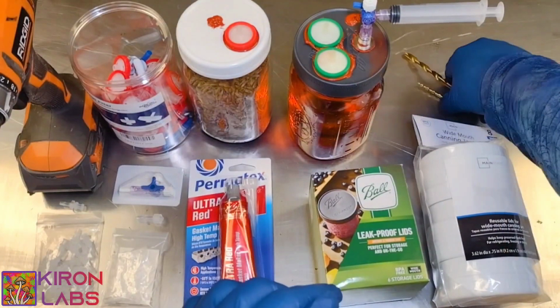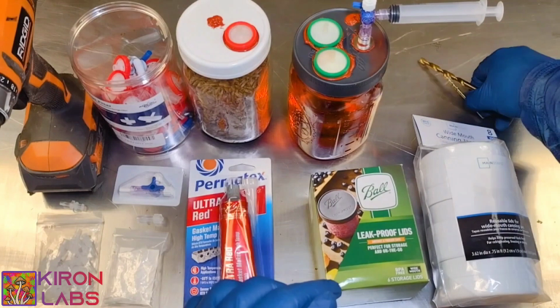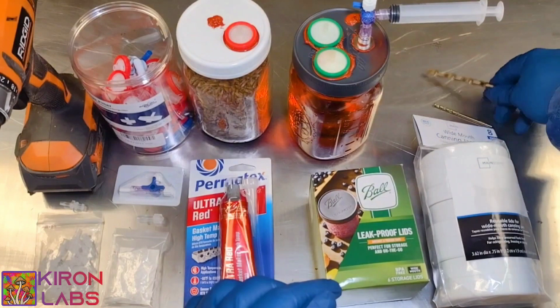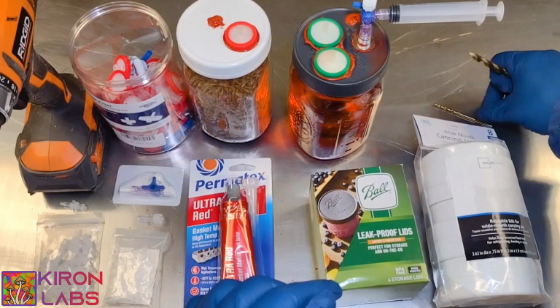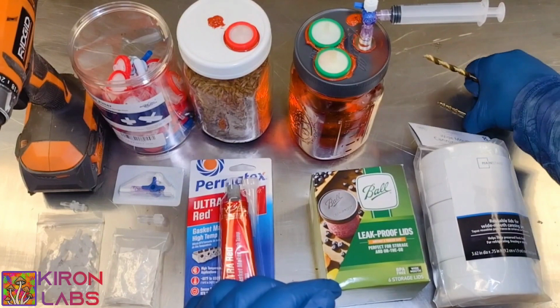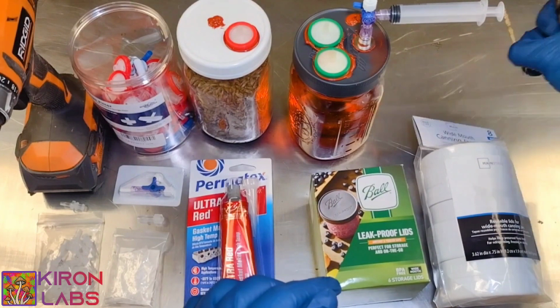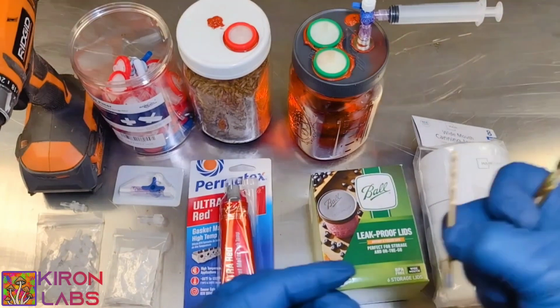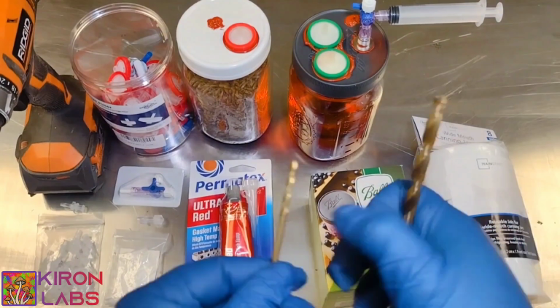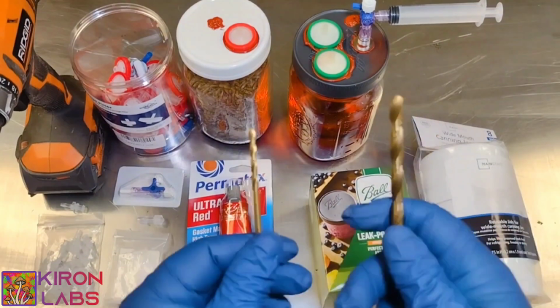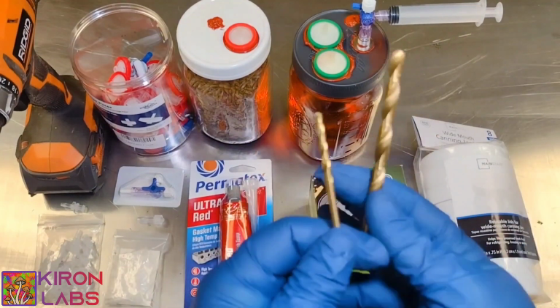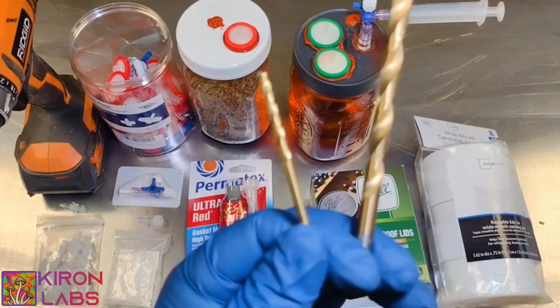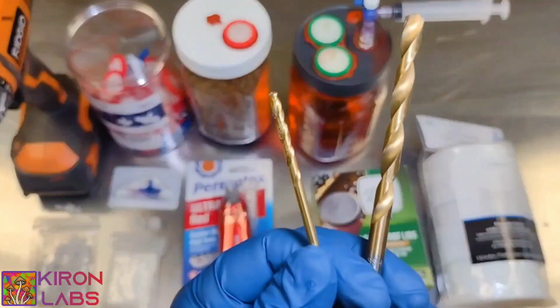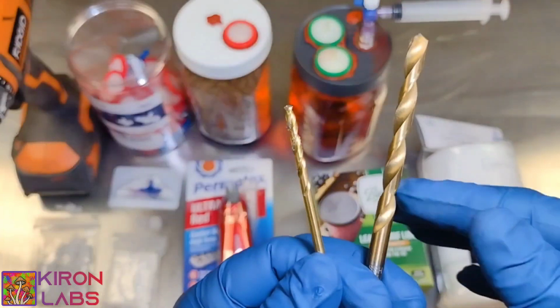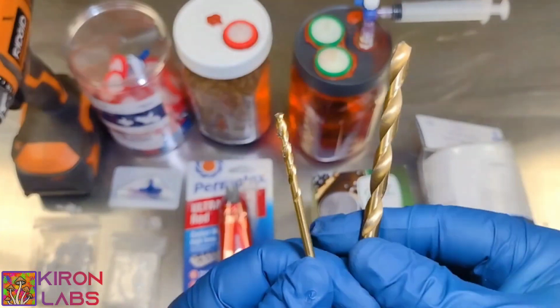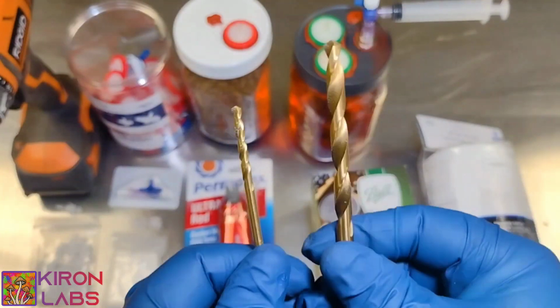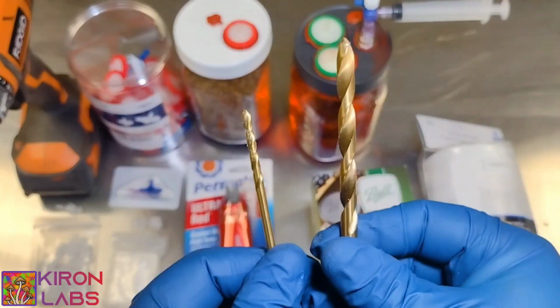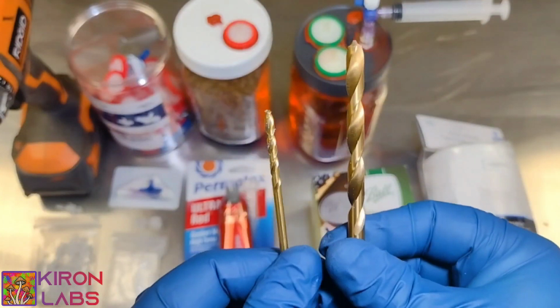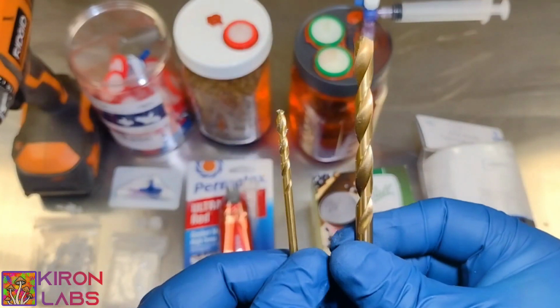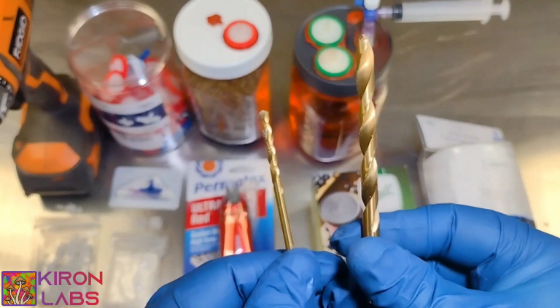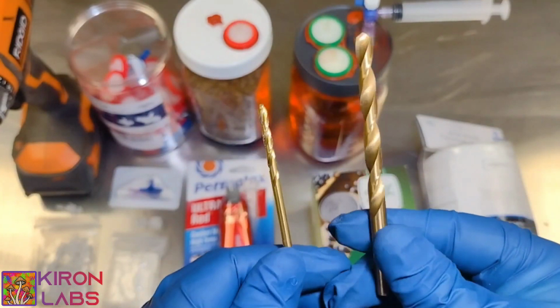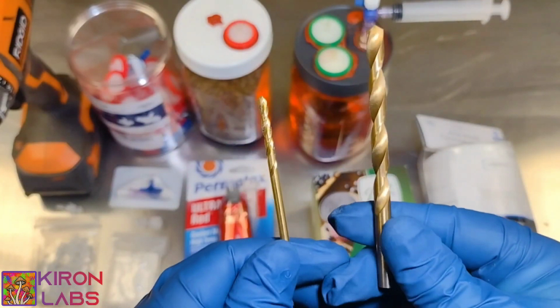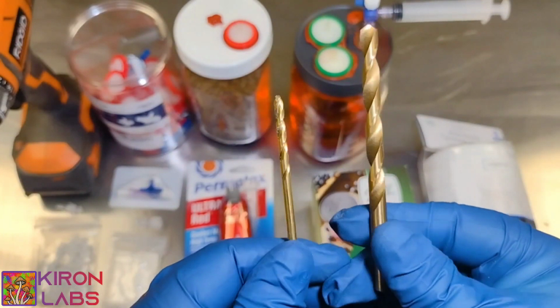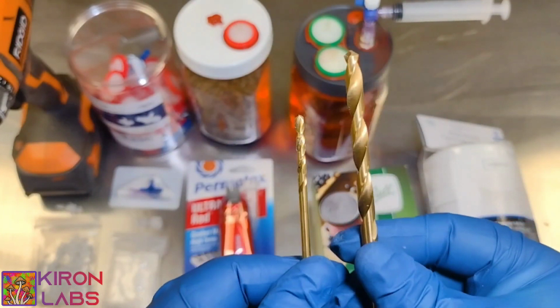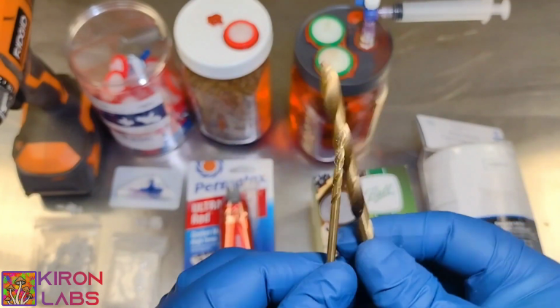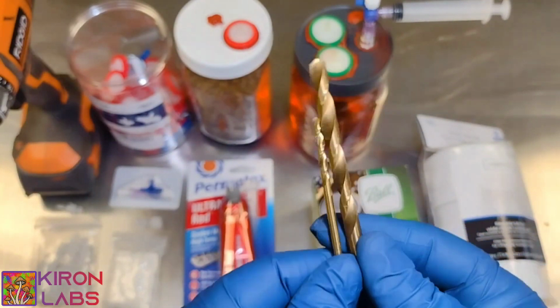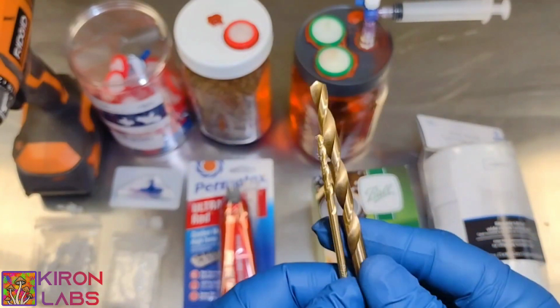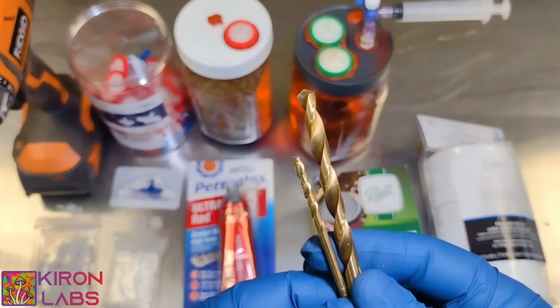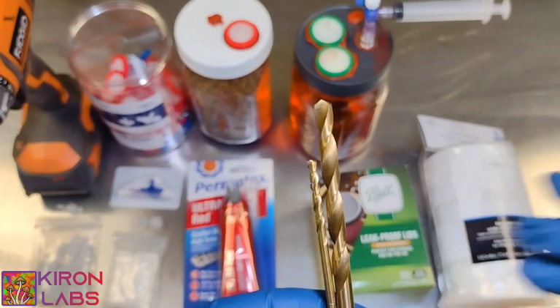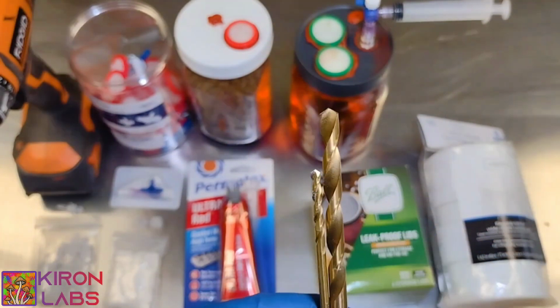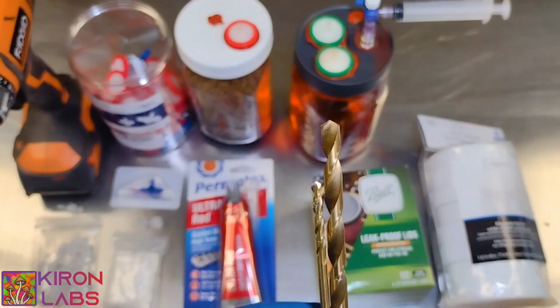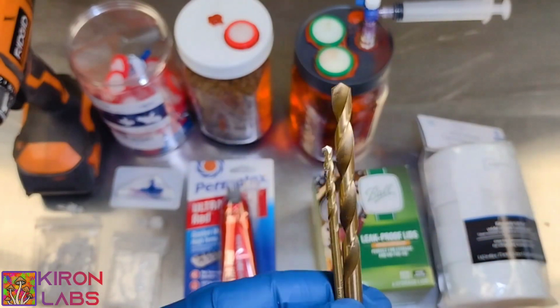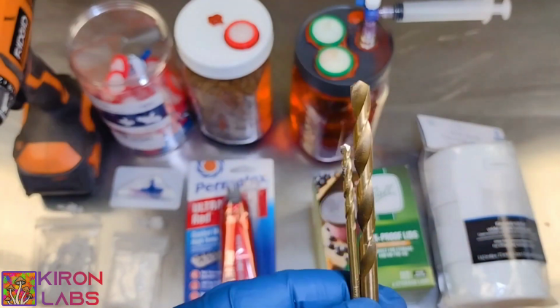We will be using a 1/8th drill bit as well as a 9/32nds drill bit.